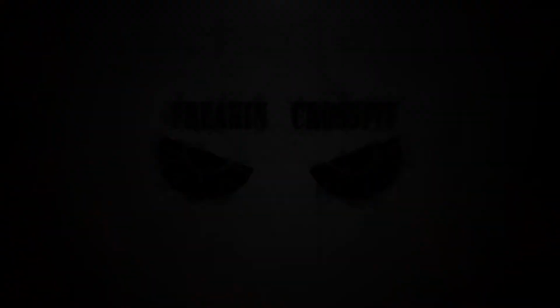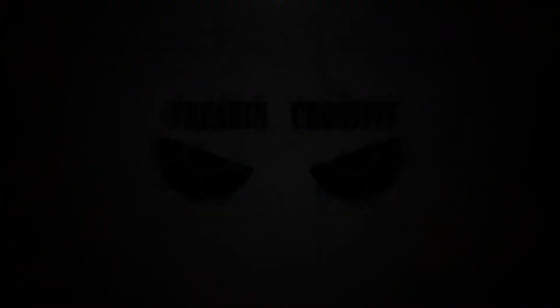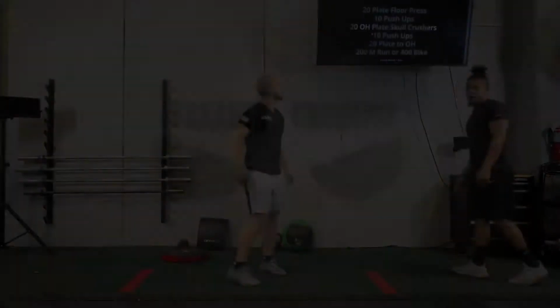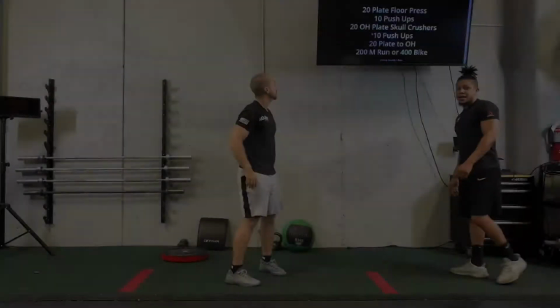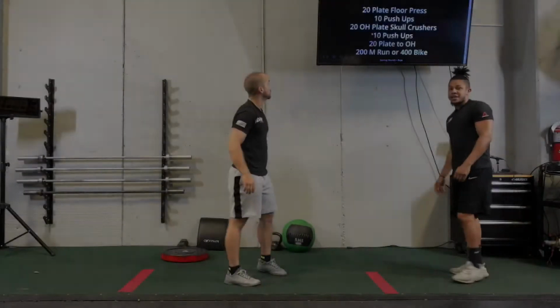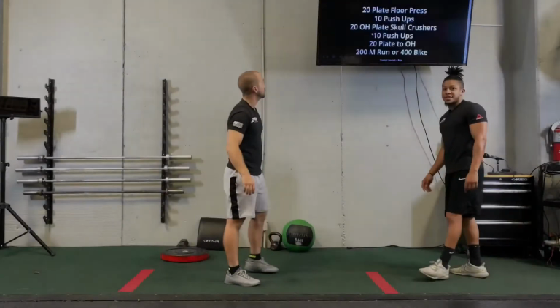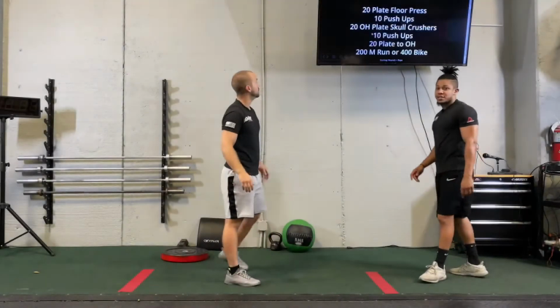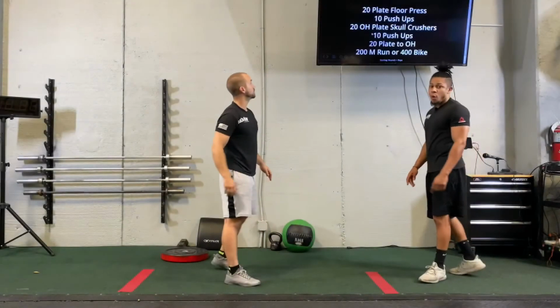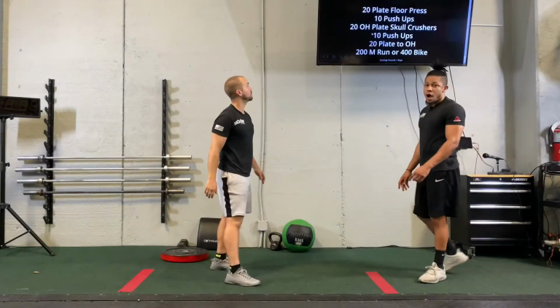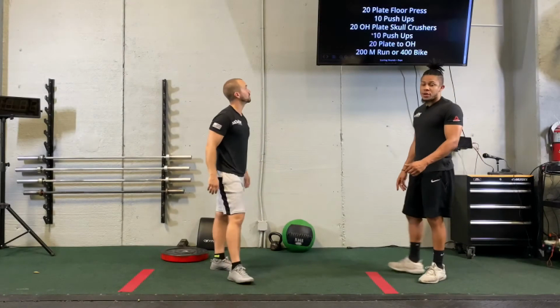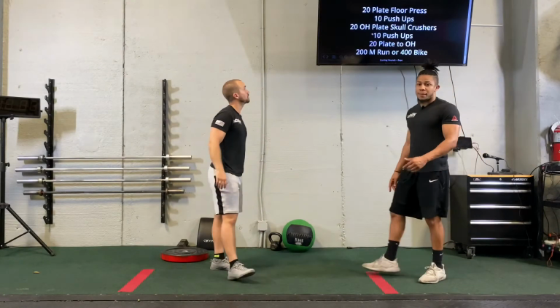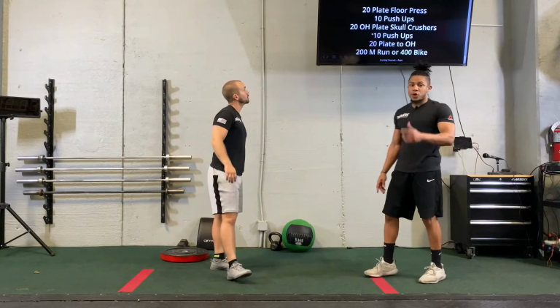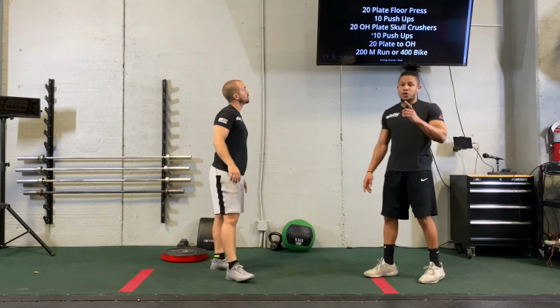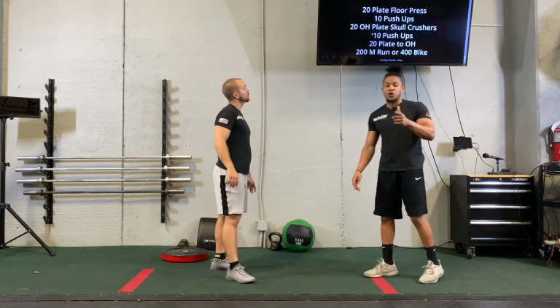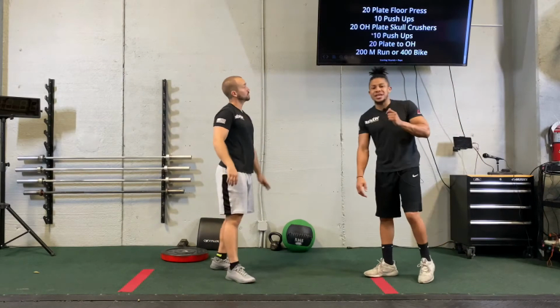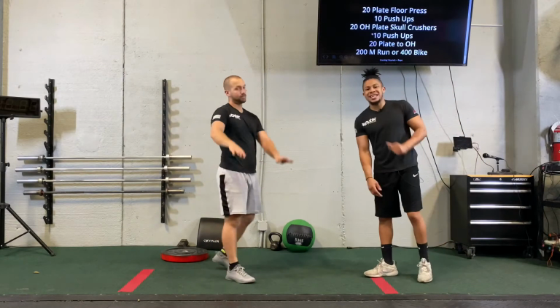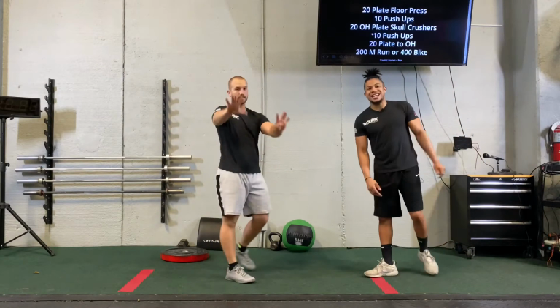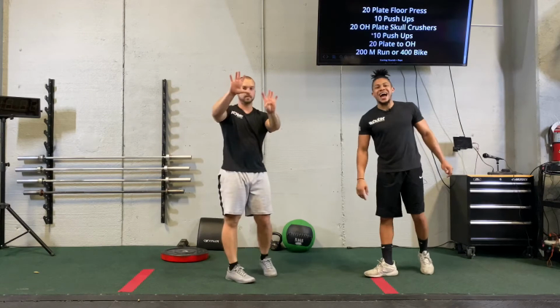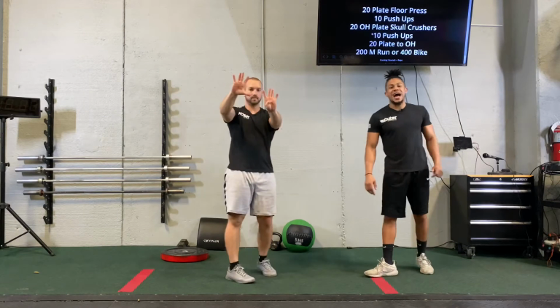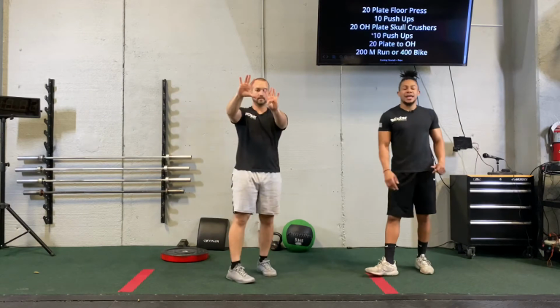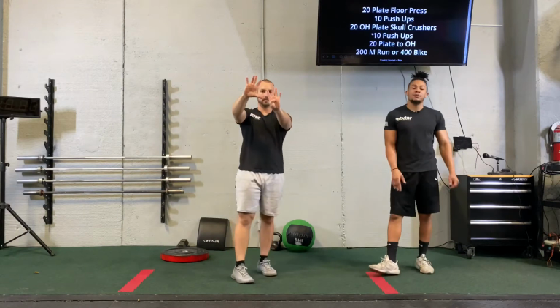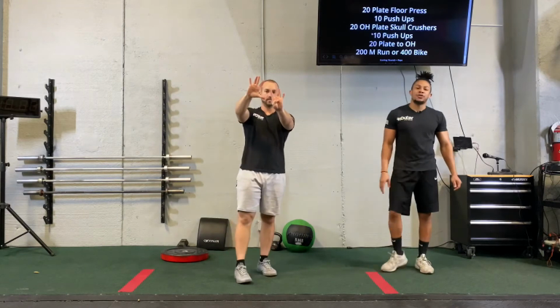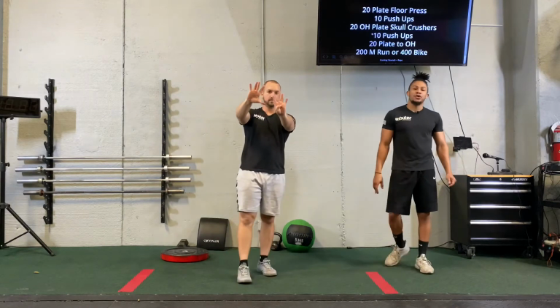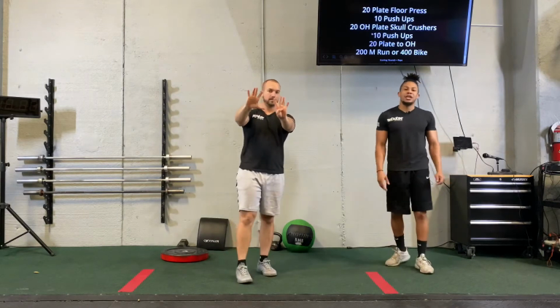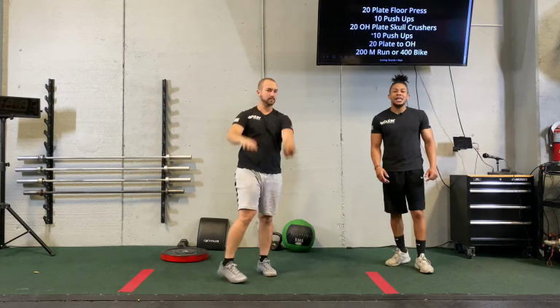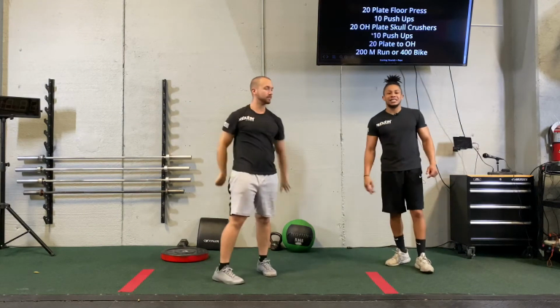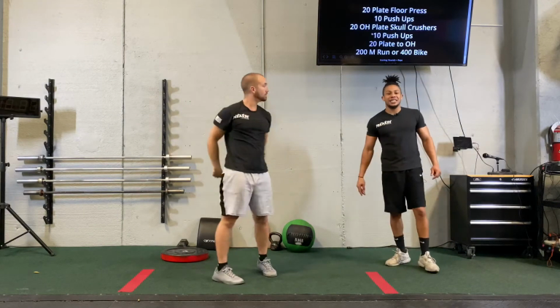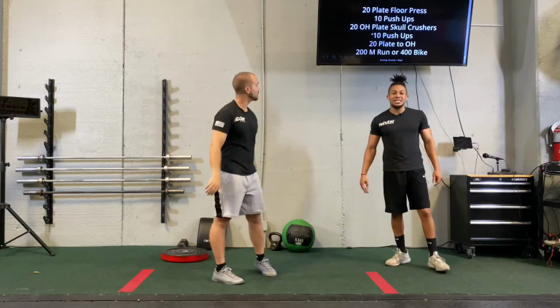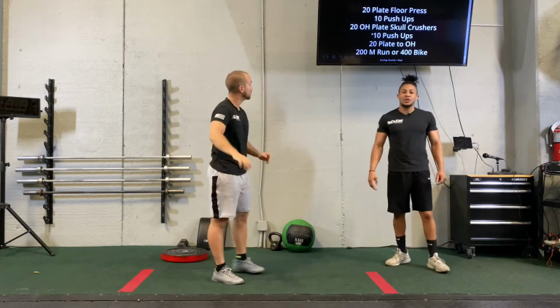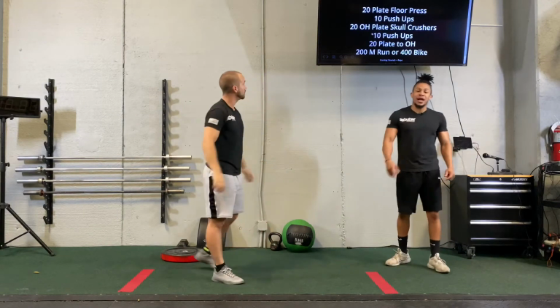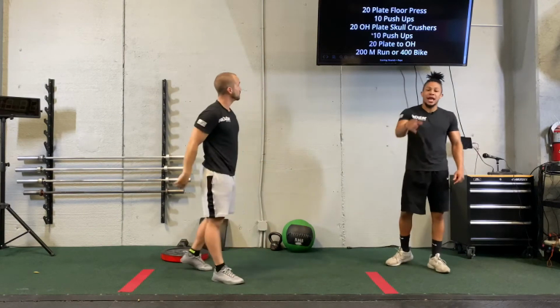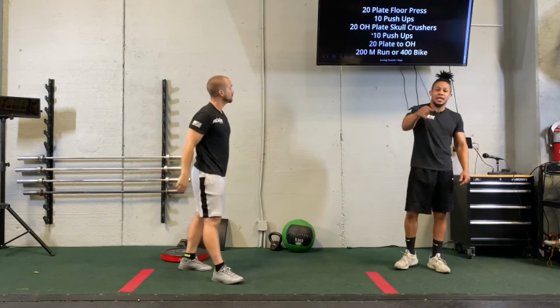All right guys, this is WOD number 39. Number 39, let's get this thing crack-a-lack it.